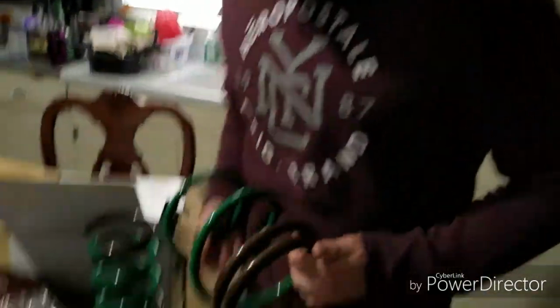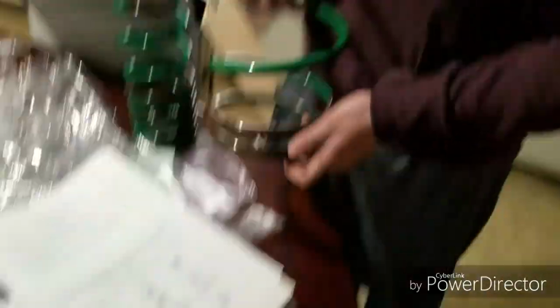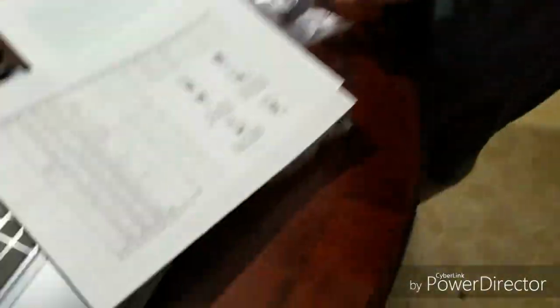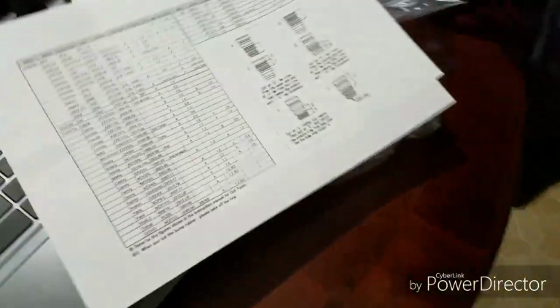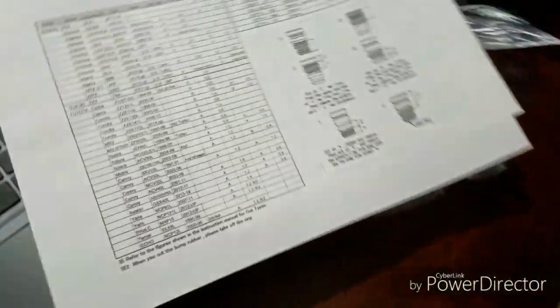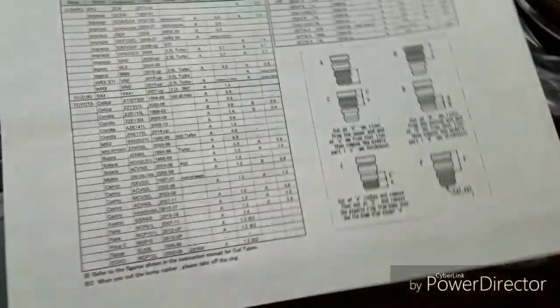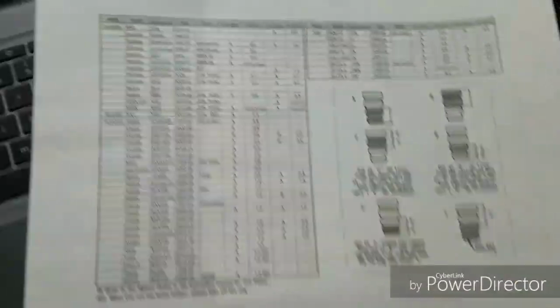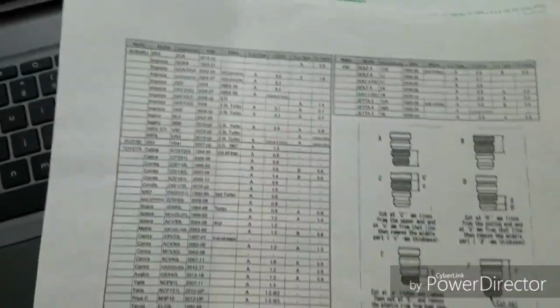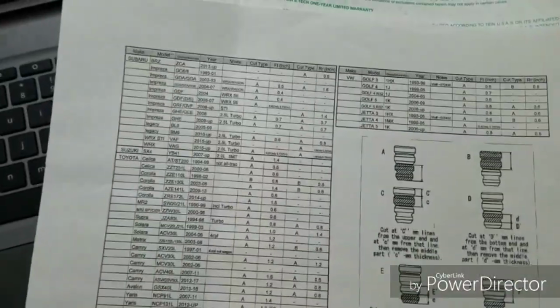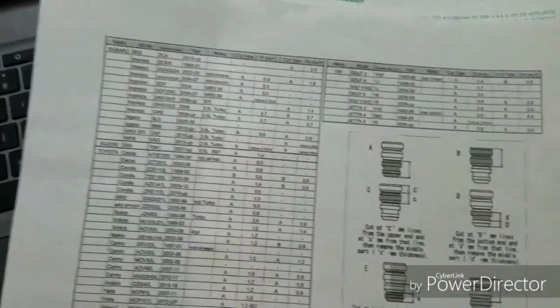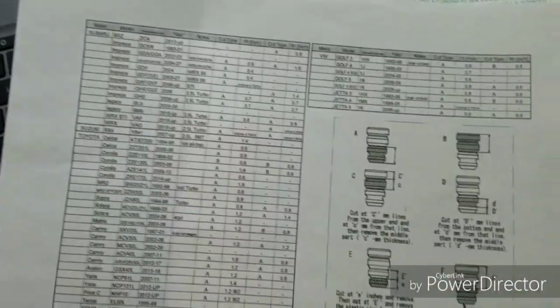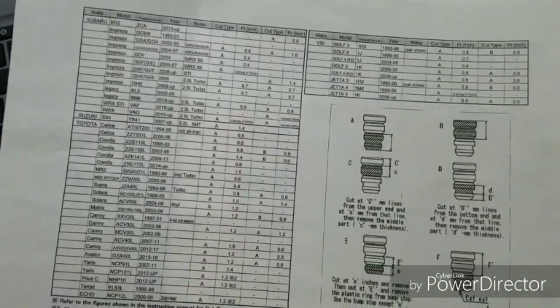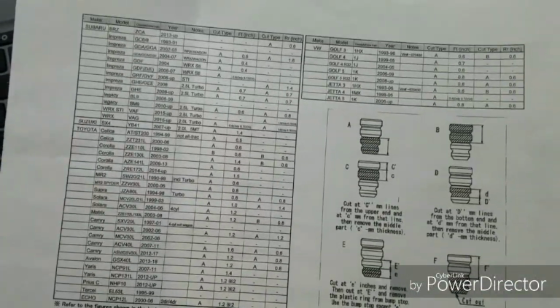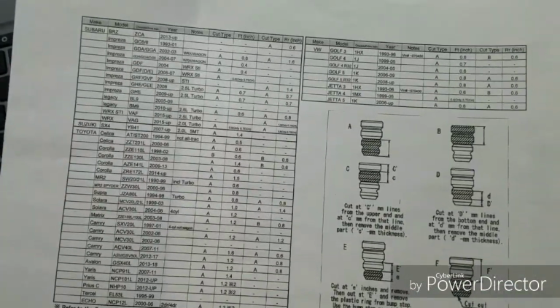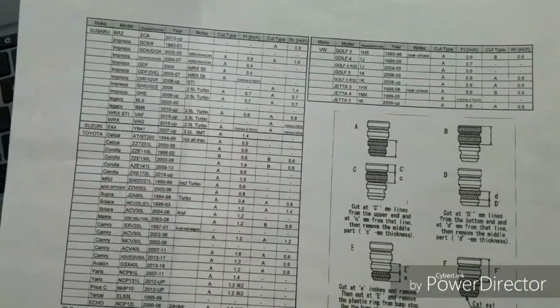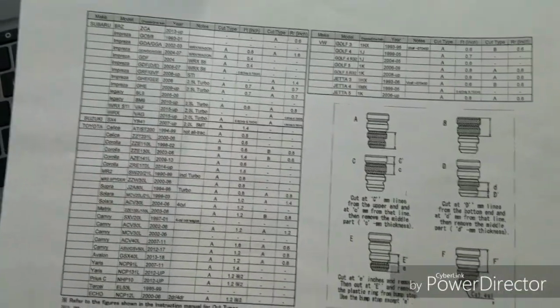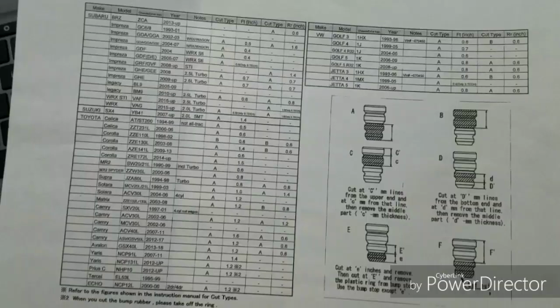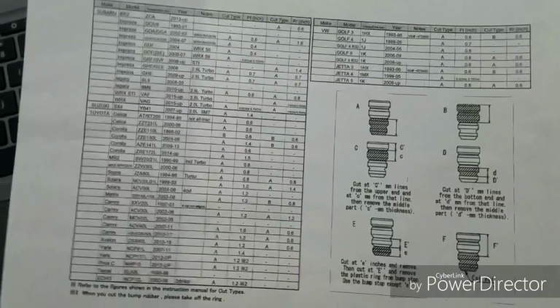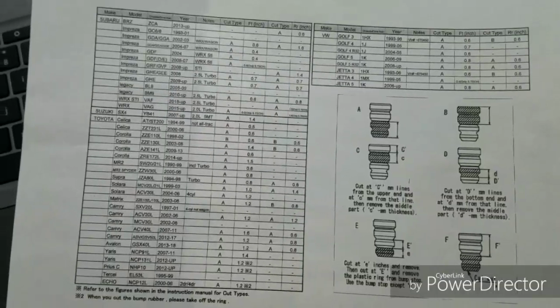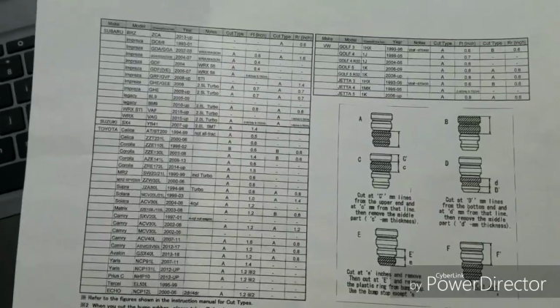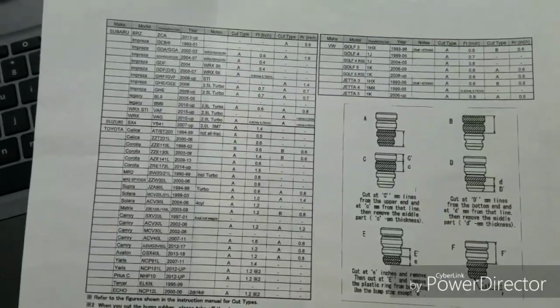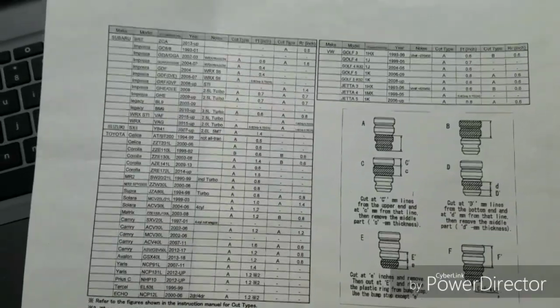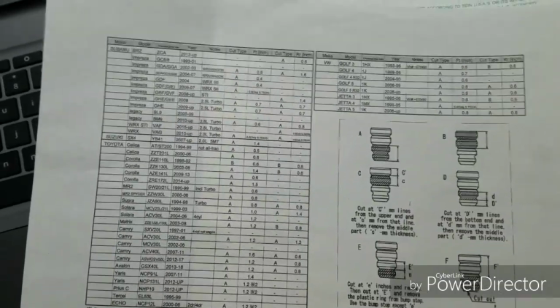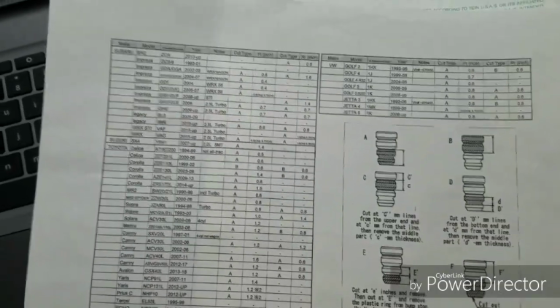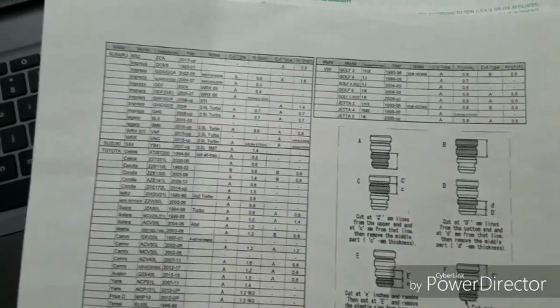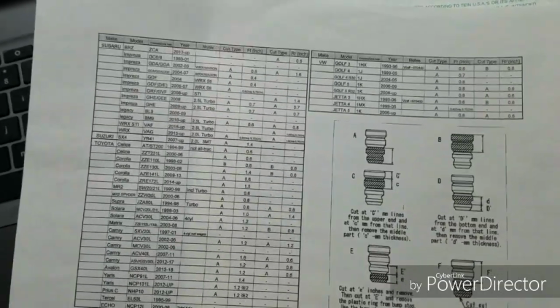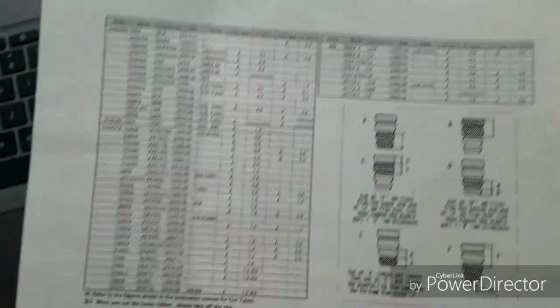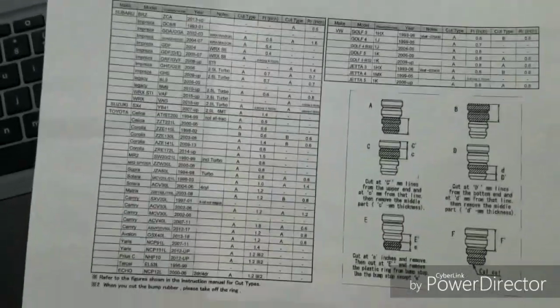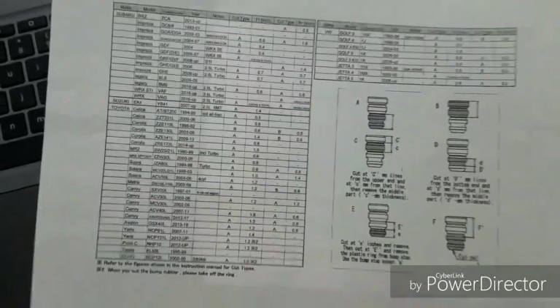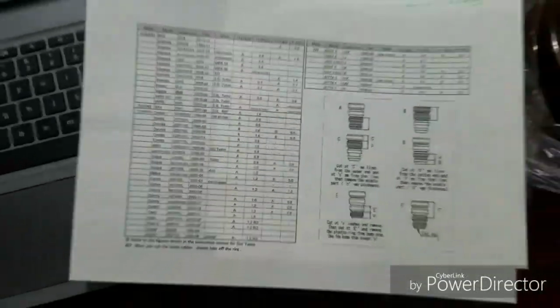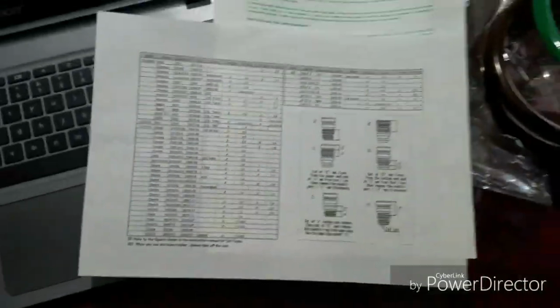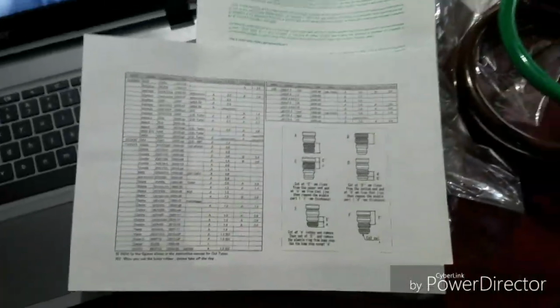We're about to get that low low, so it's all good. That's all that matters — low low. We're gonna make those wheels look nice. JDM, yeah.